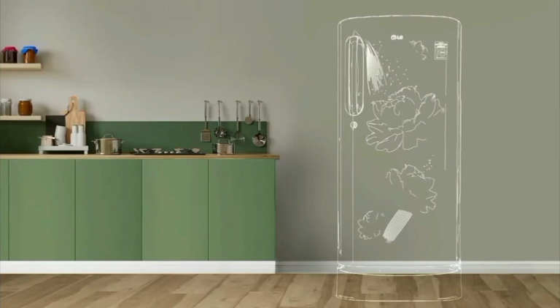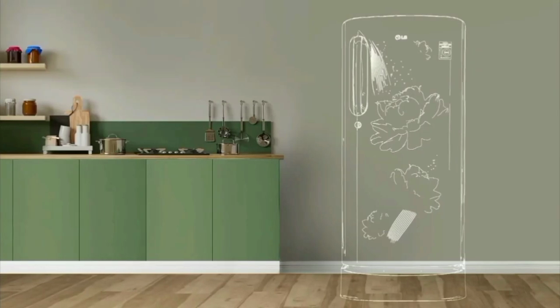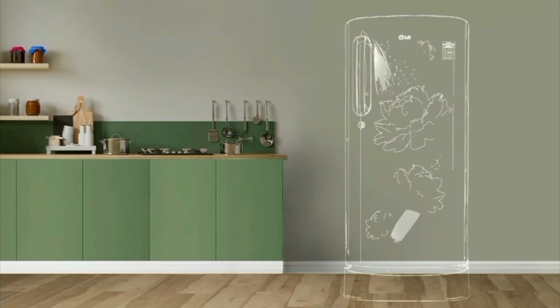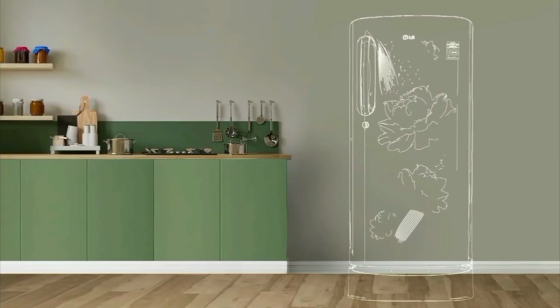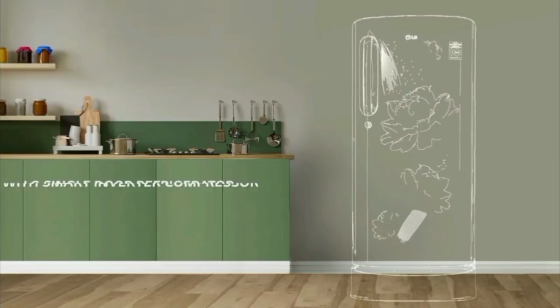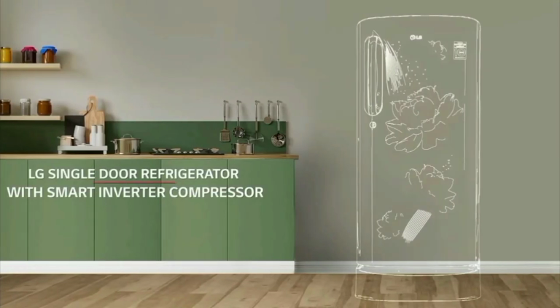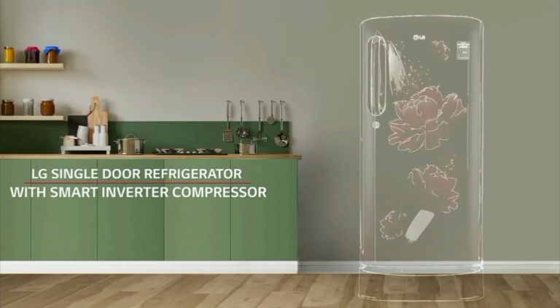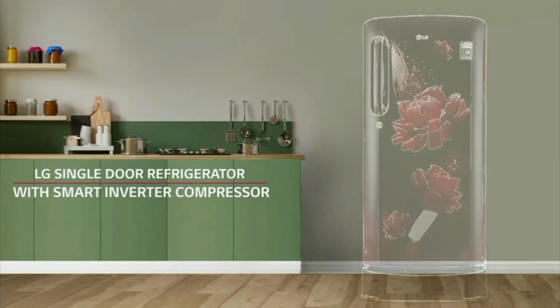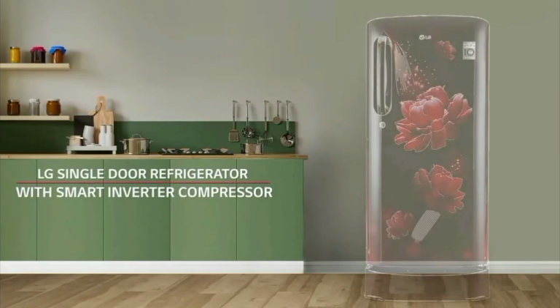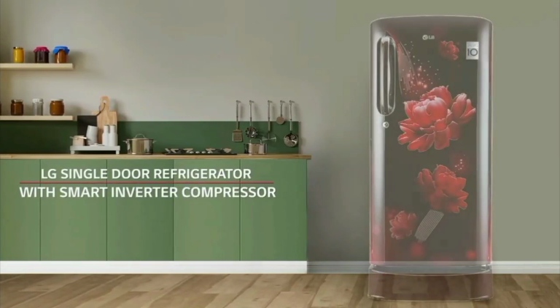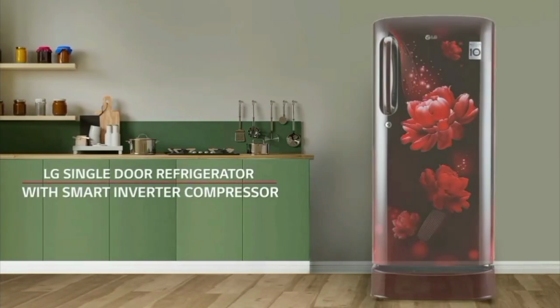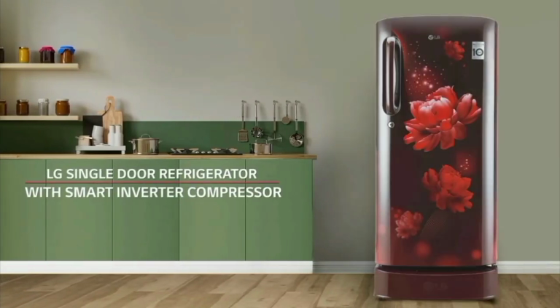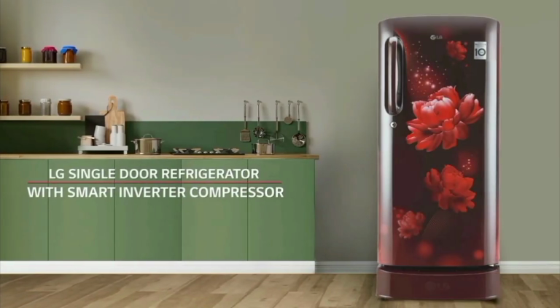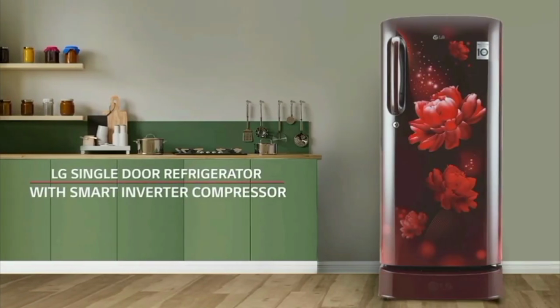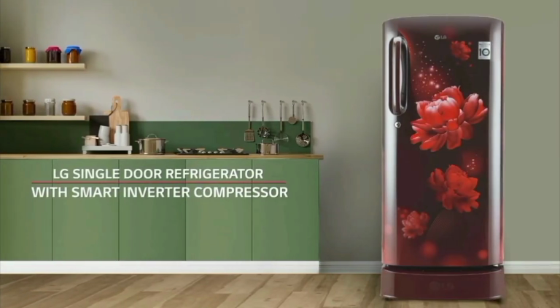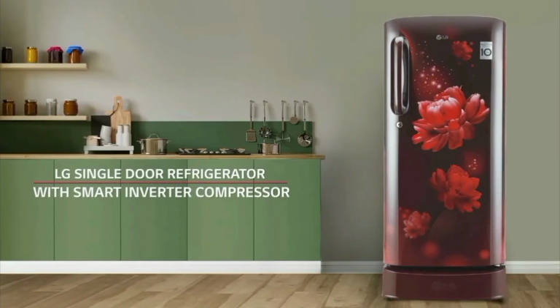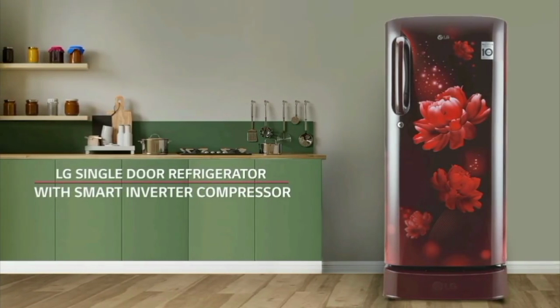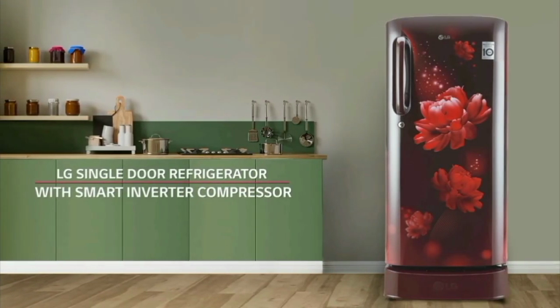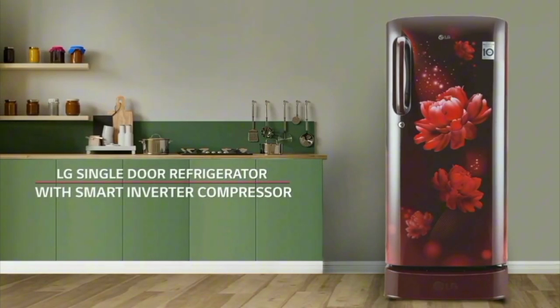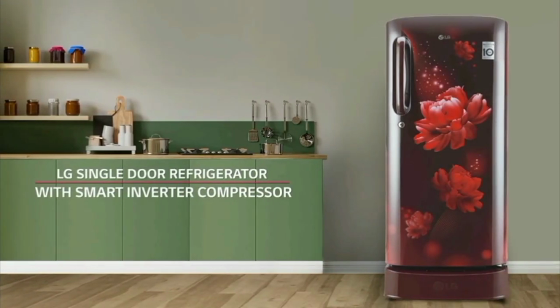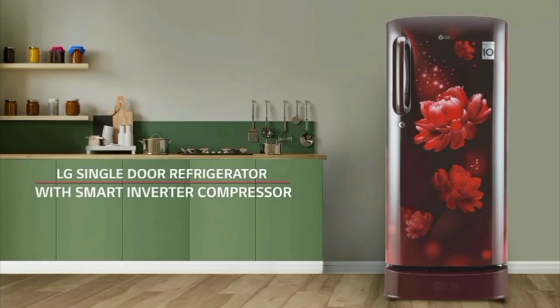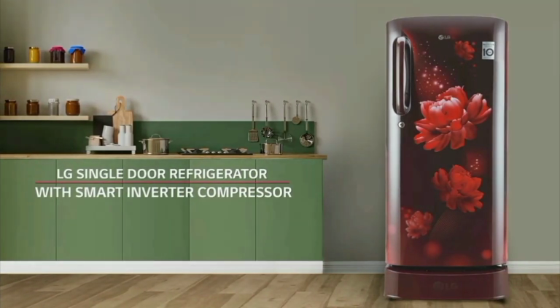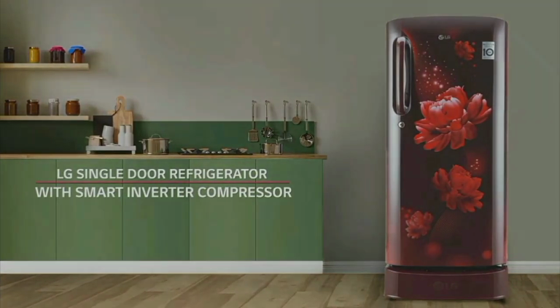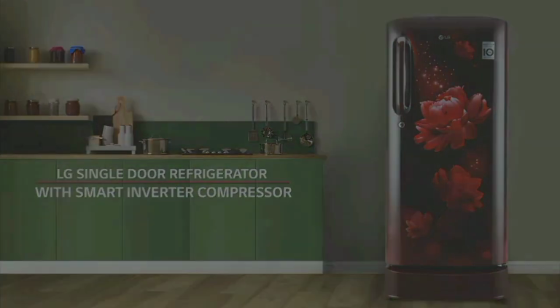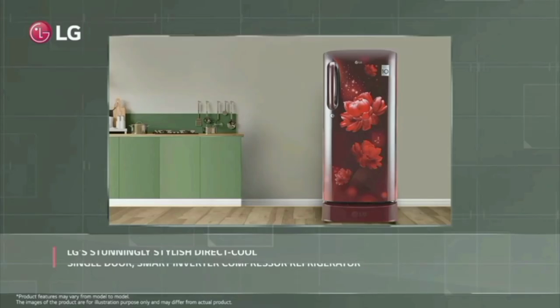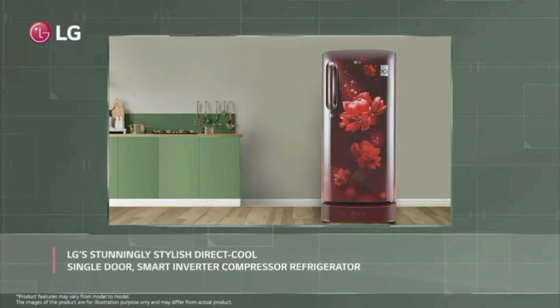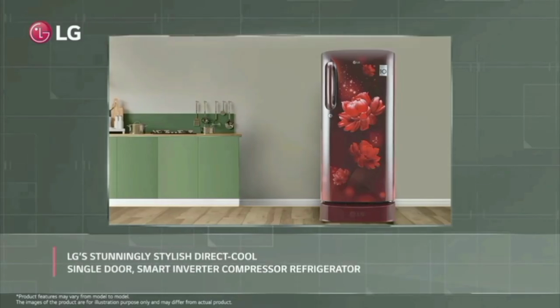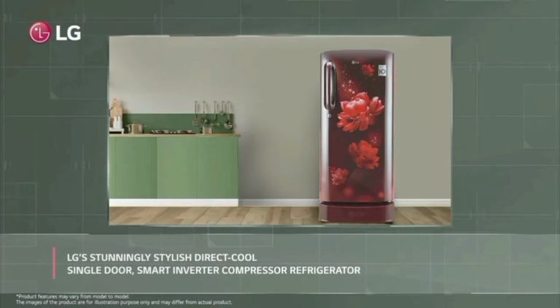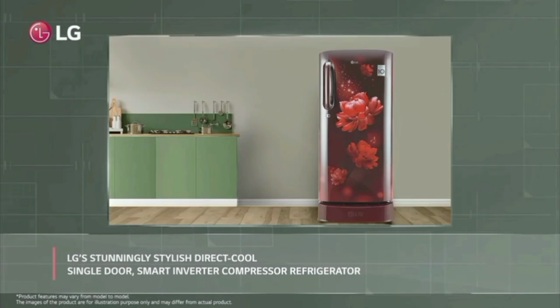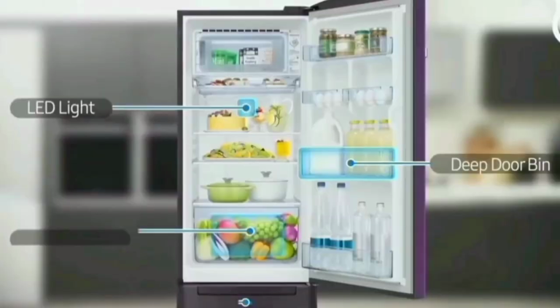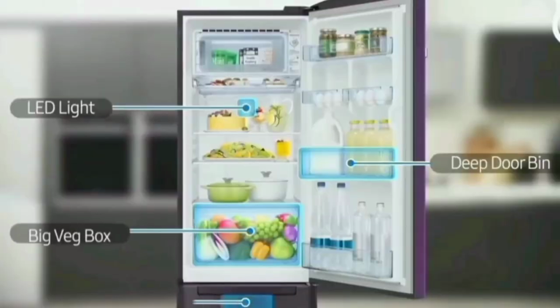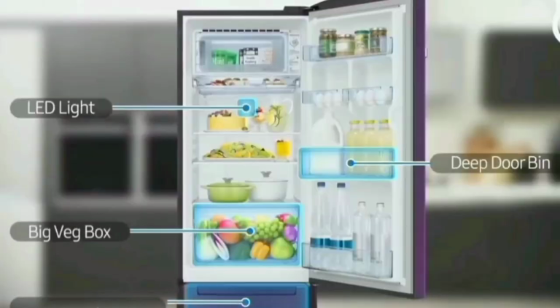Hello everyone. LG New Fridge is launched — the LG 185L, 5 Star Inverted Direct Cool, Single Door Refrigerator.